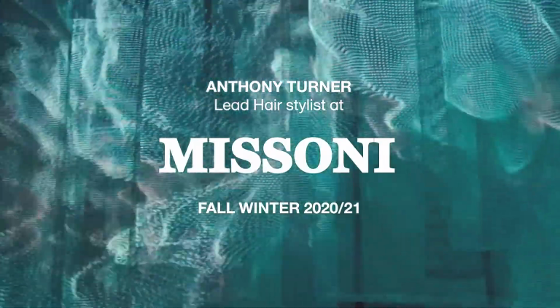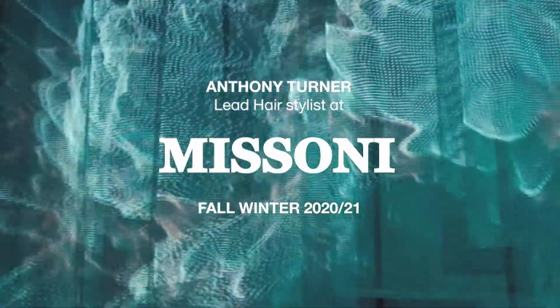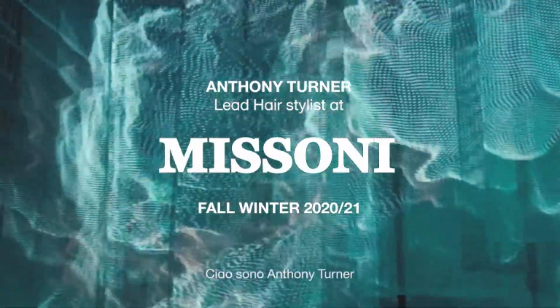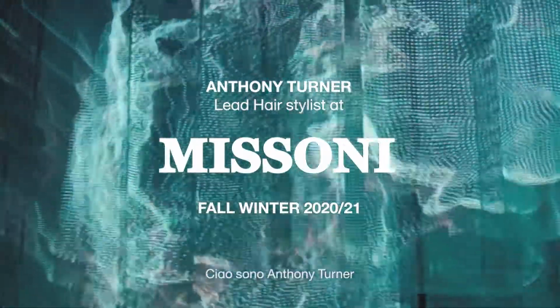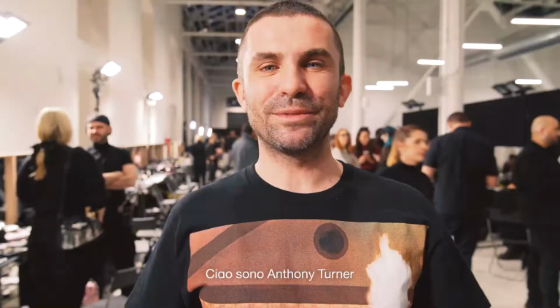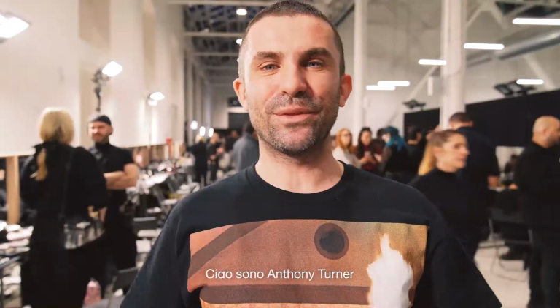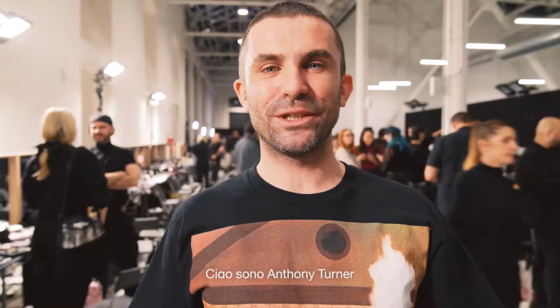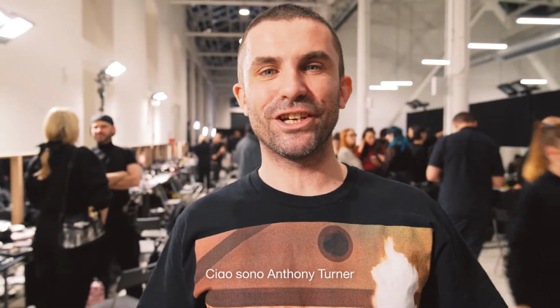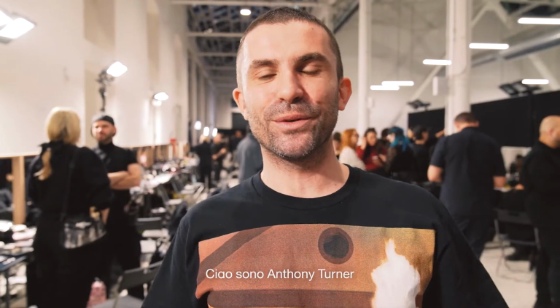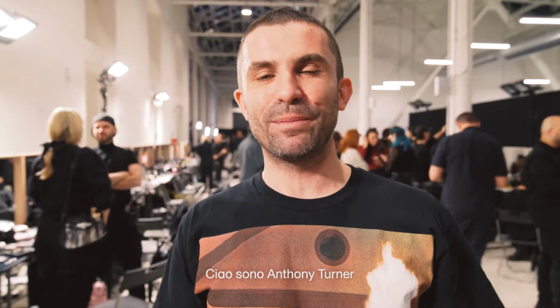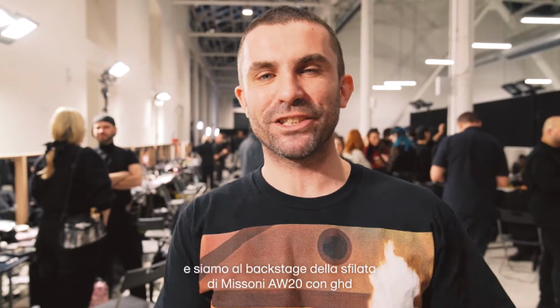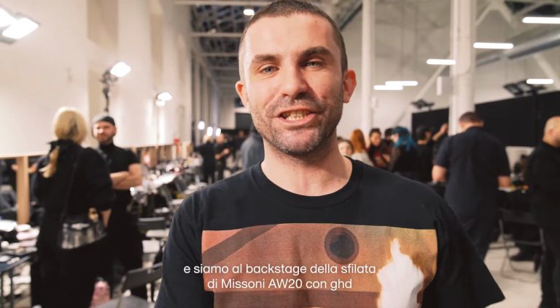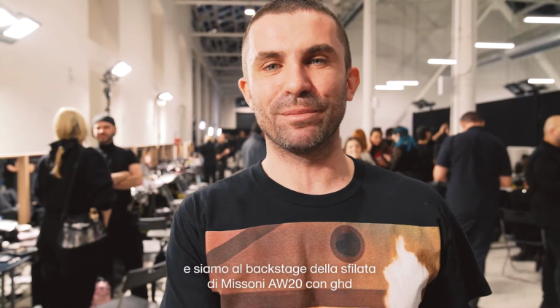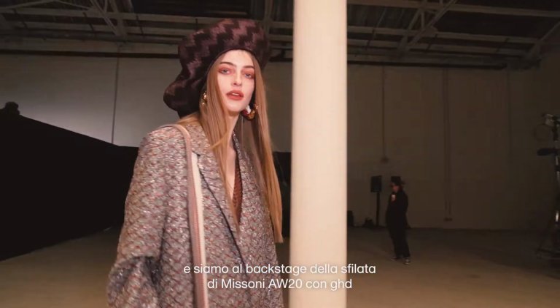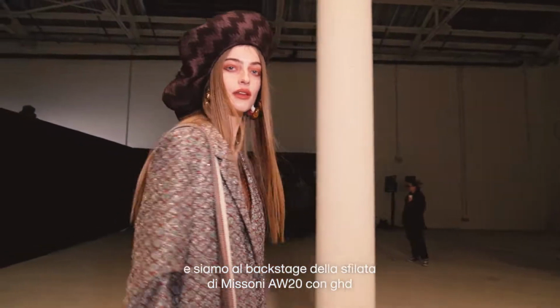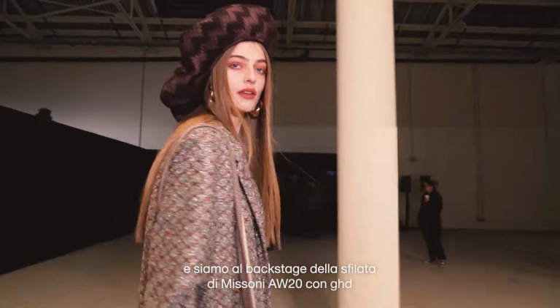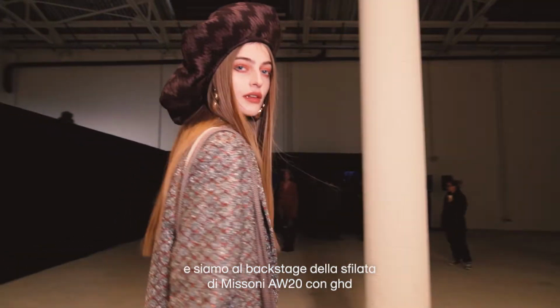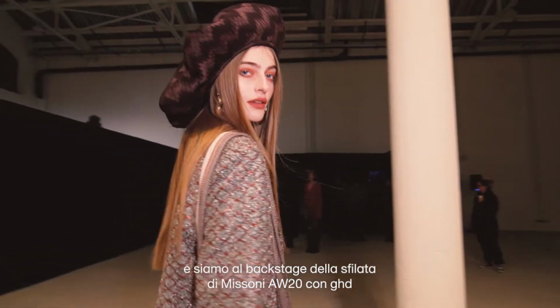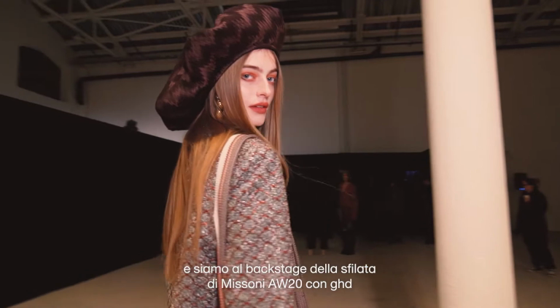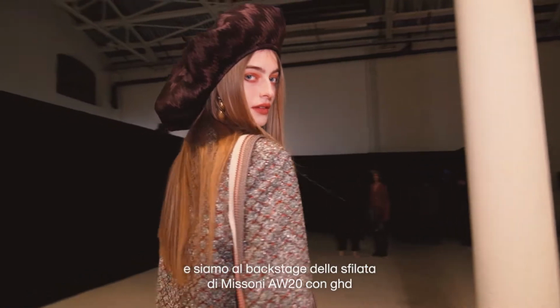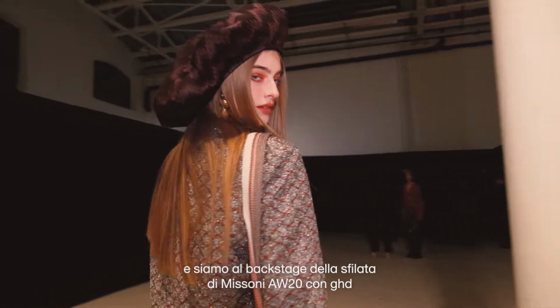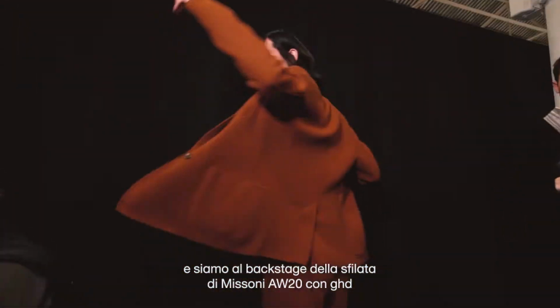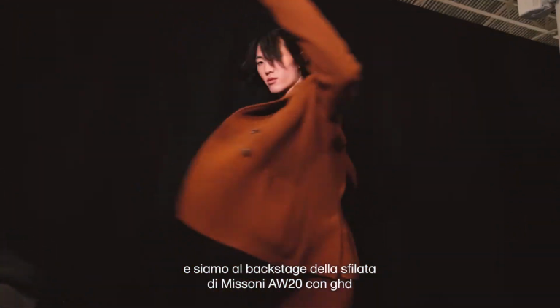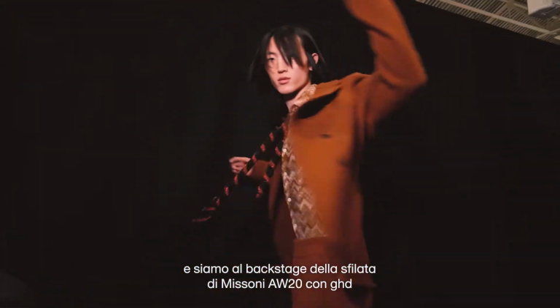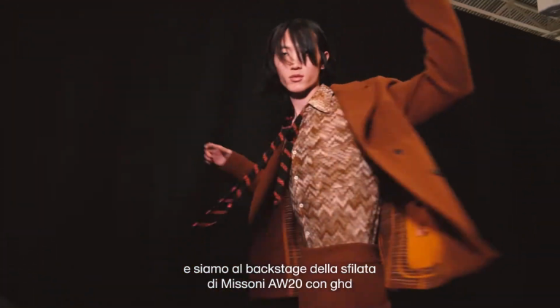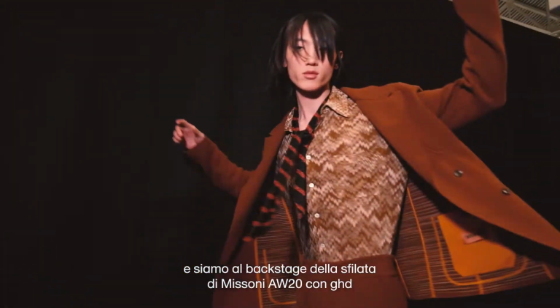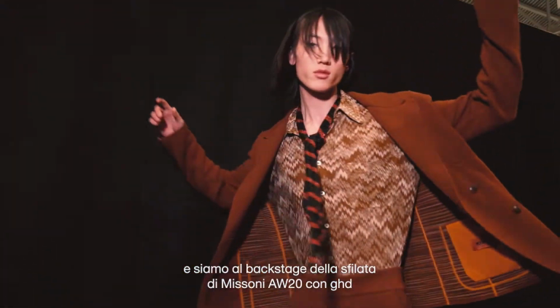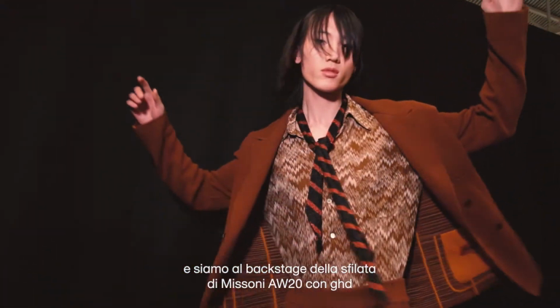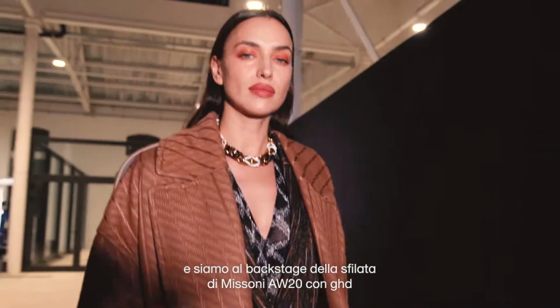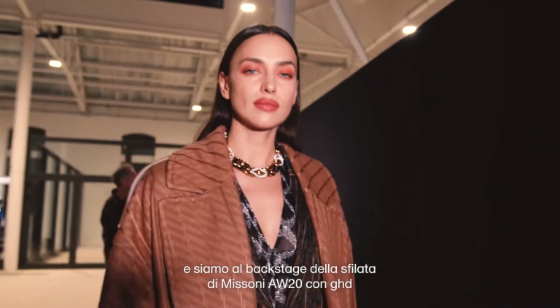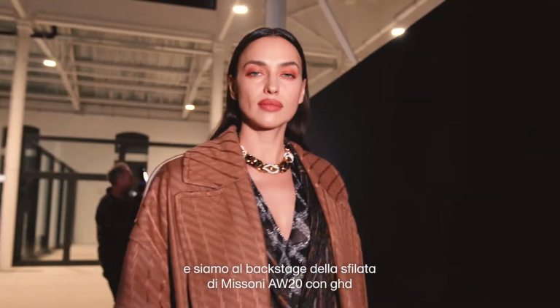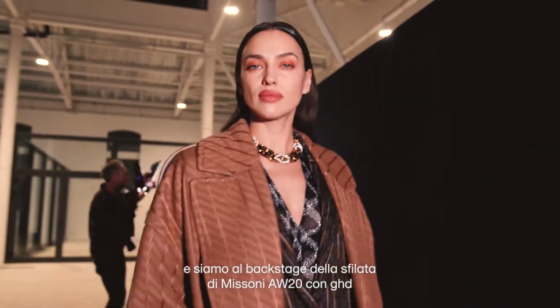Hi, my name's Anthony Turner. We're backstage at Missoni for Autumn Winter 2020 with GHD.